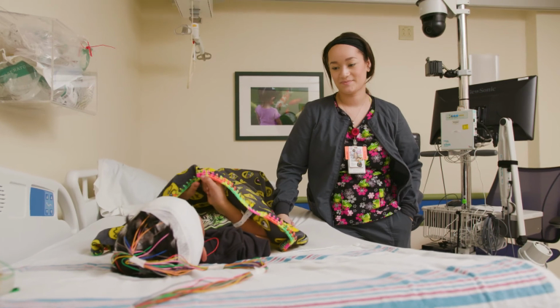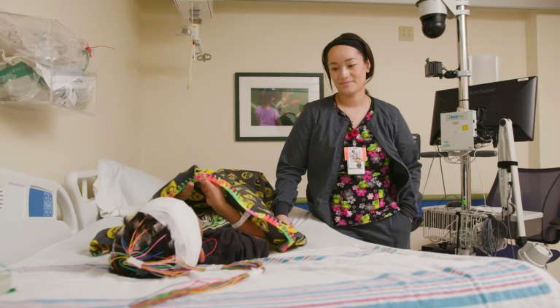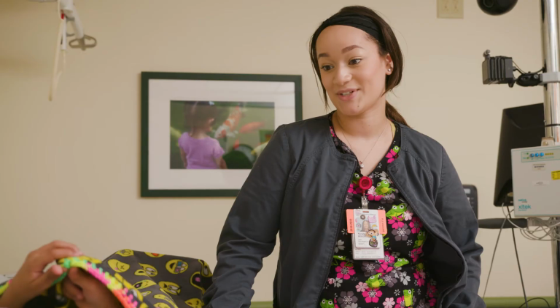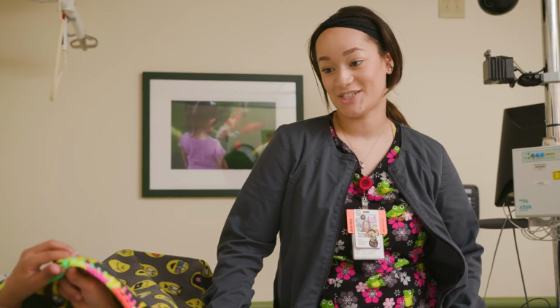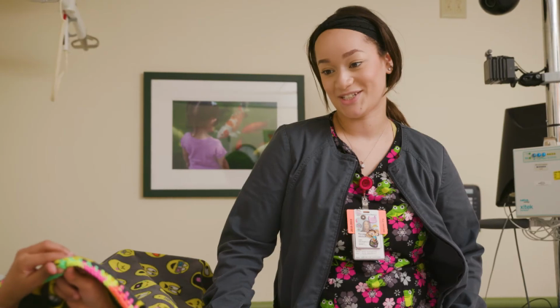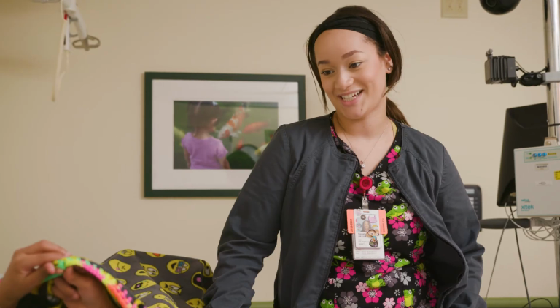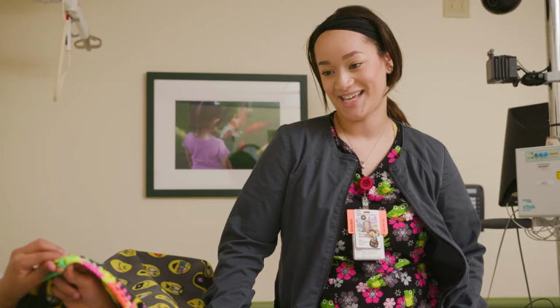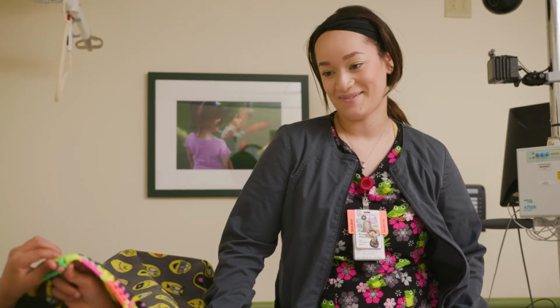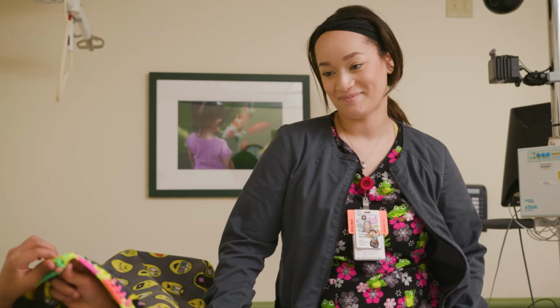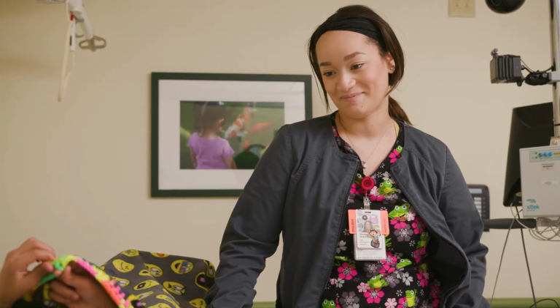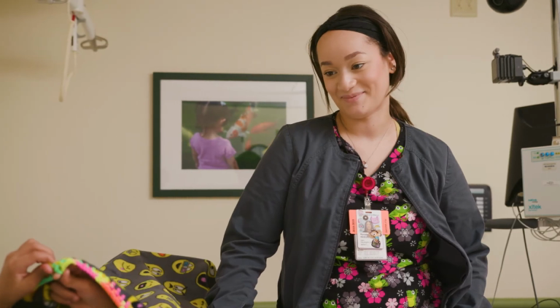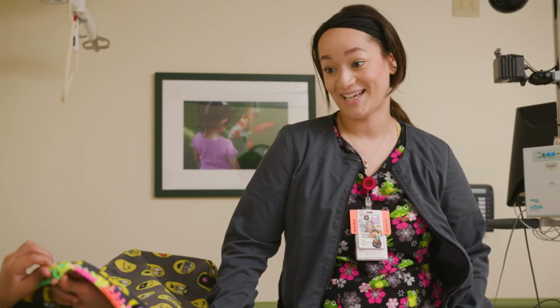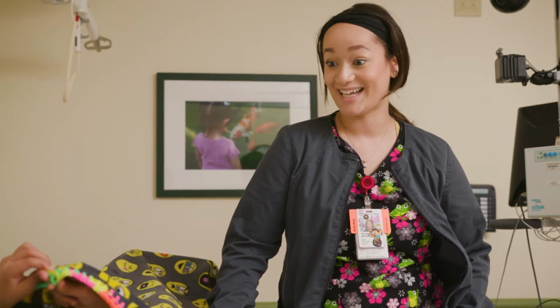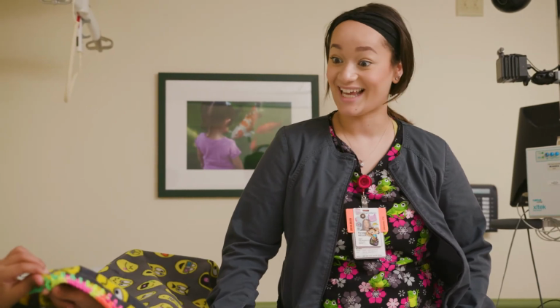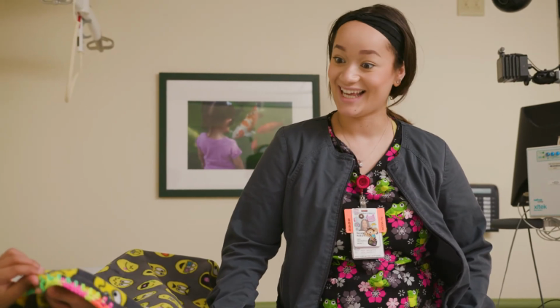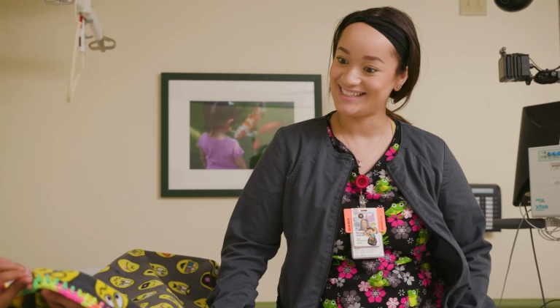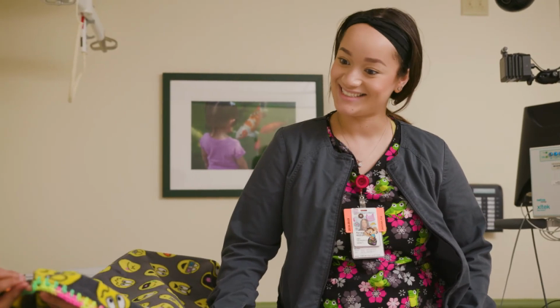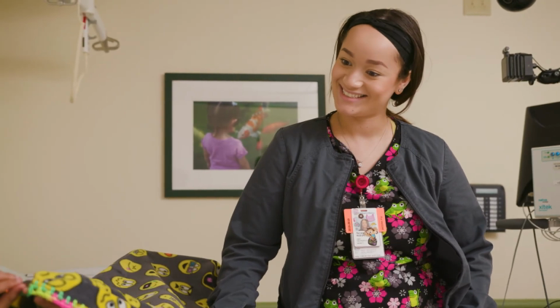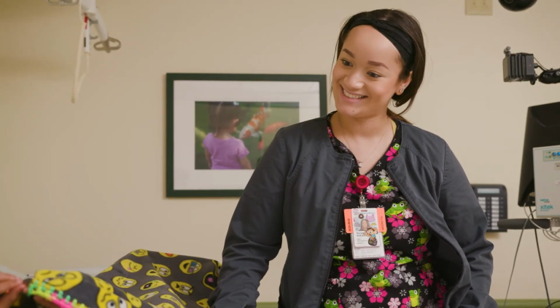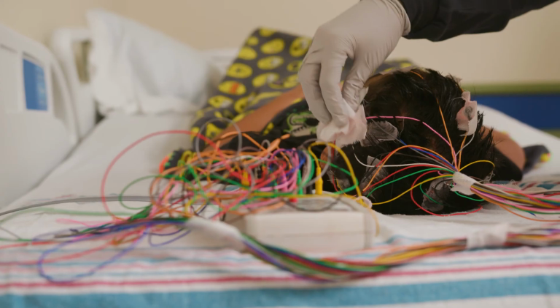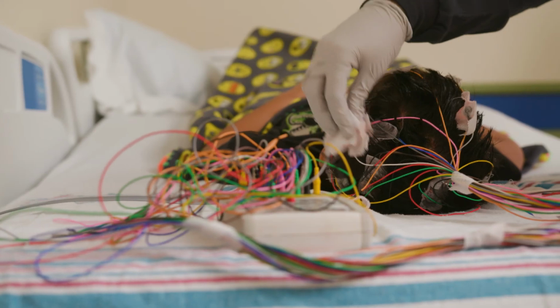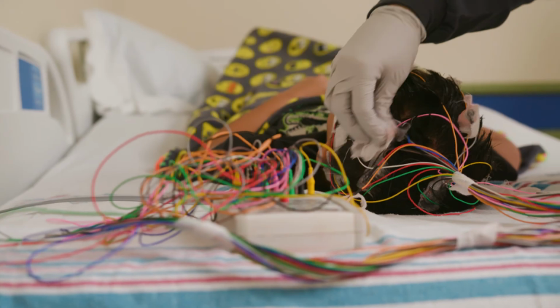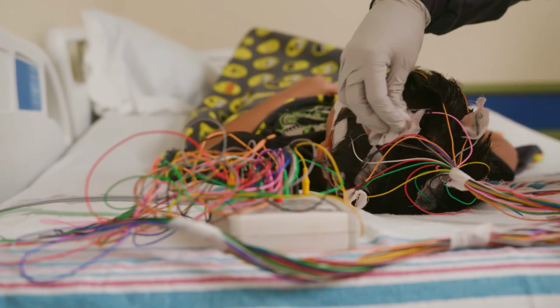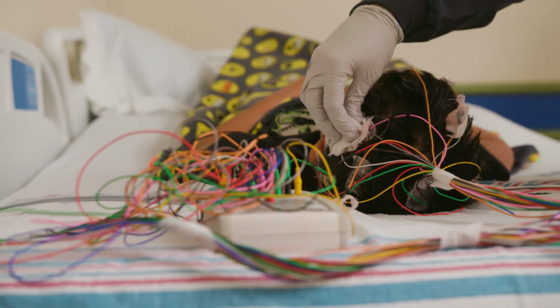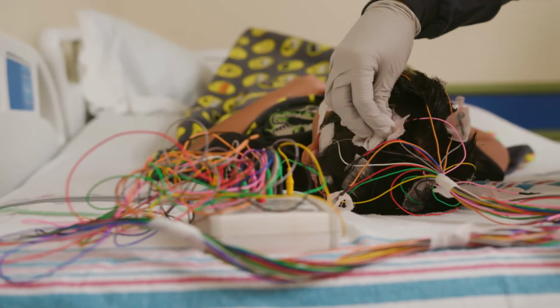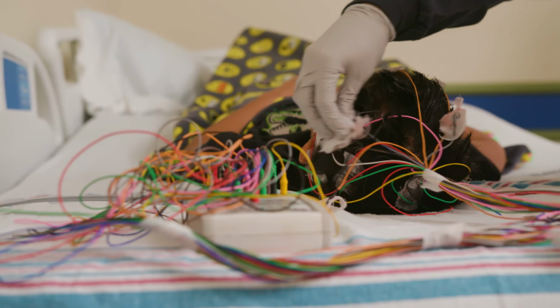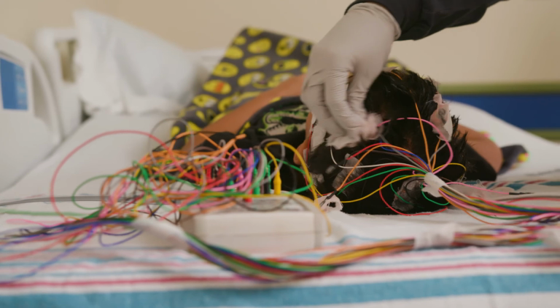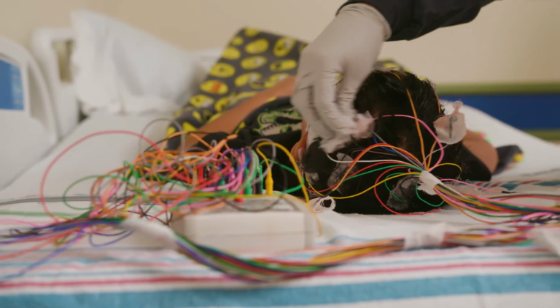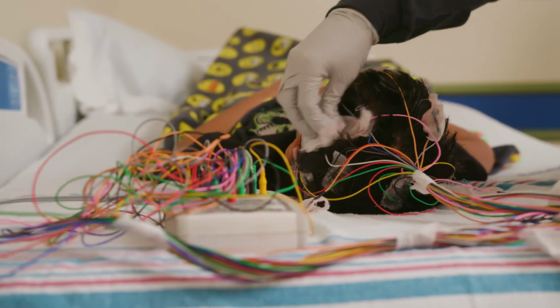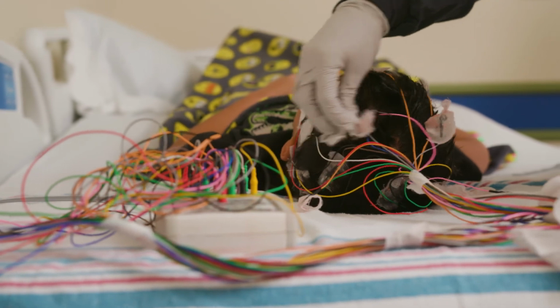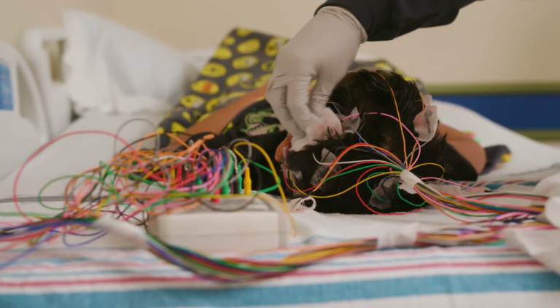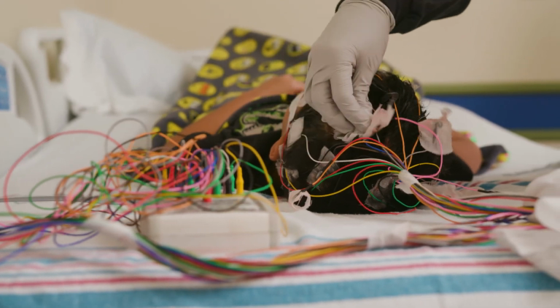At the end of the test, an EEG technologist will take off the electrodes with a special solution.